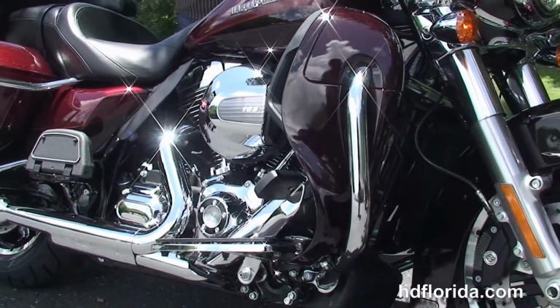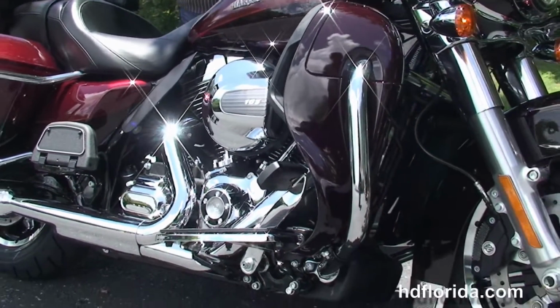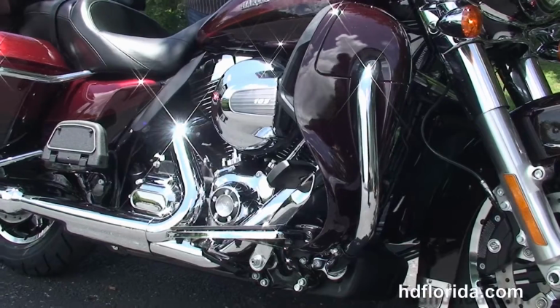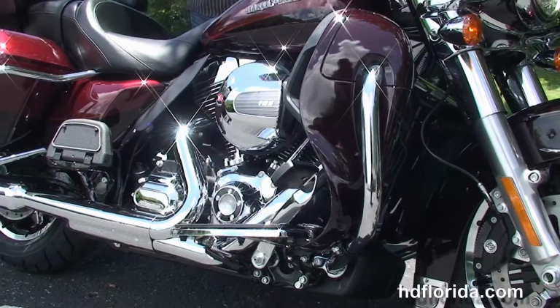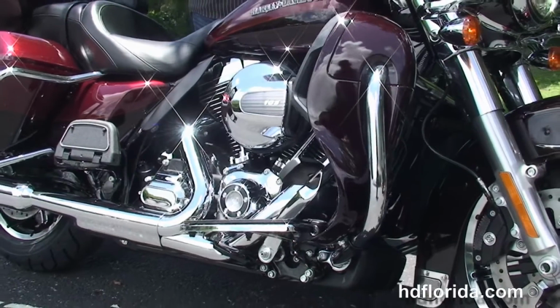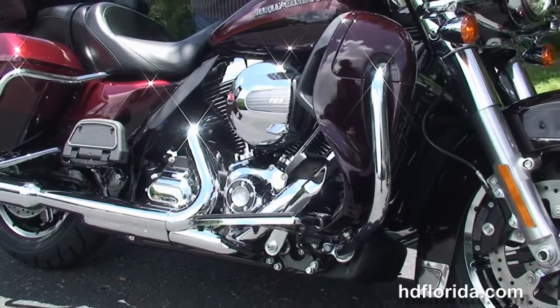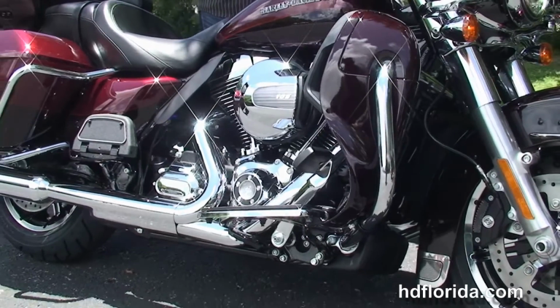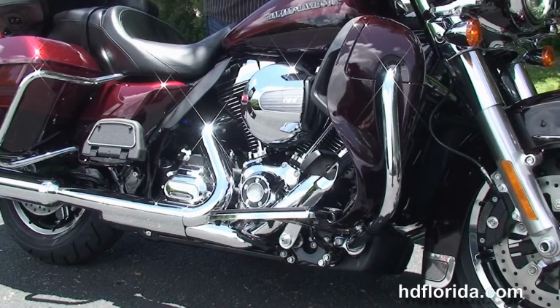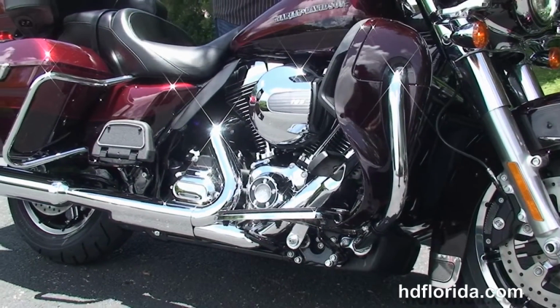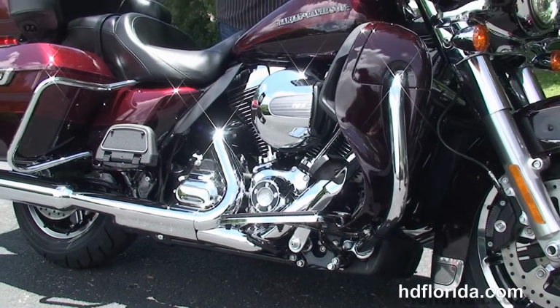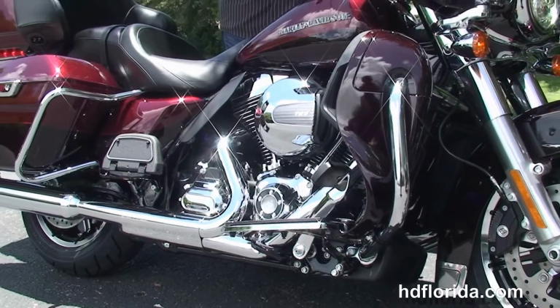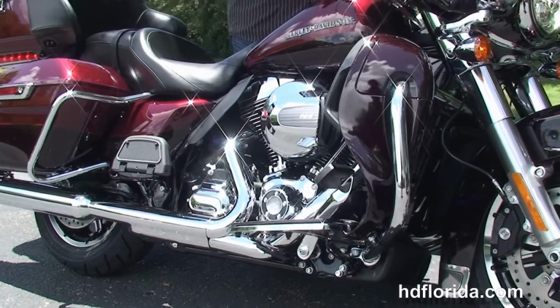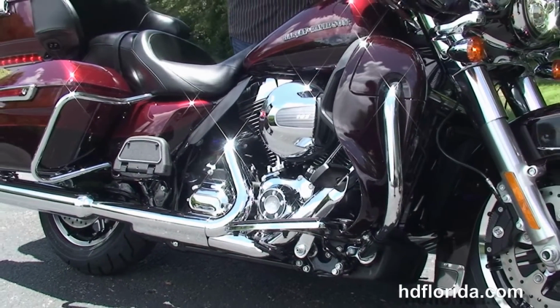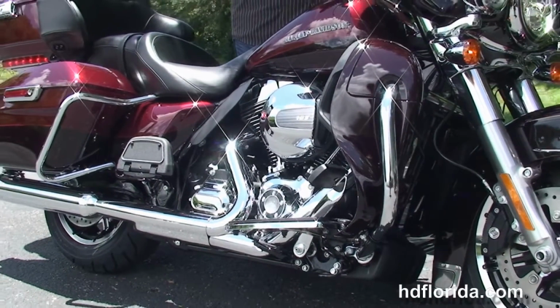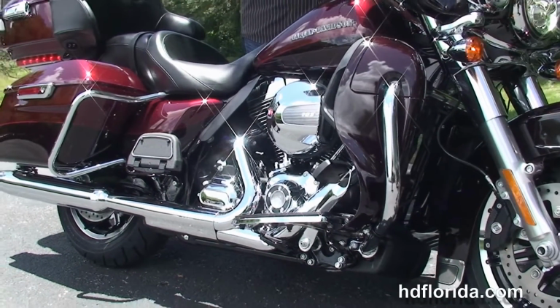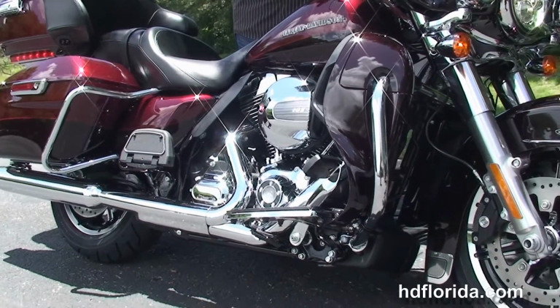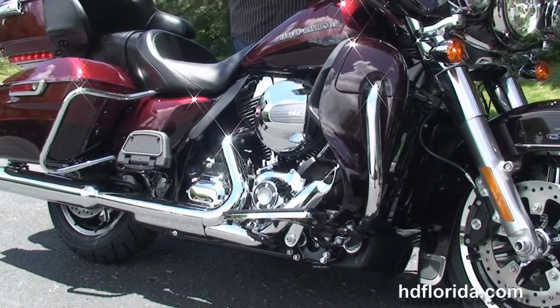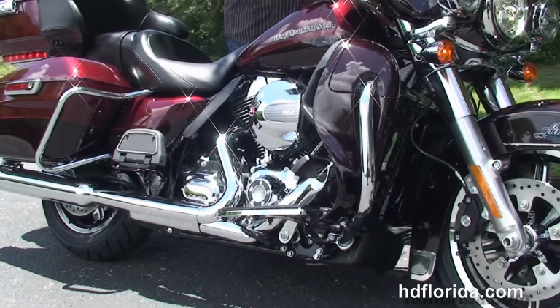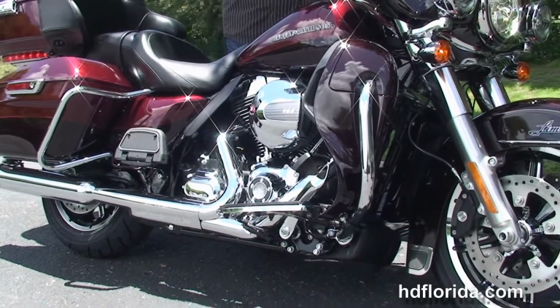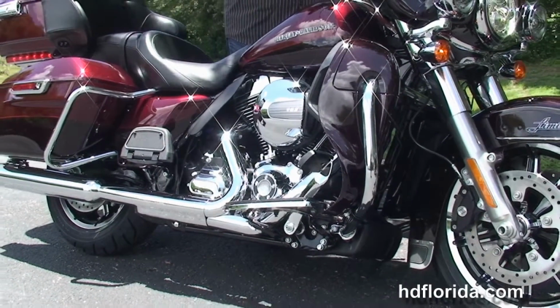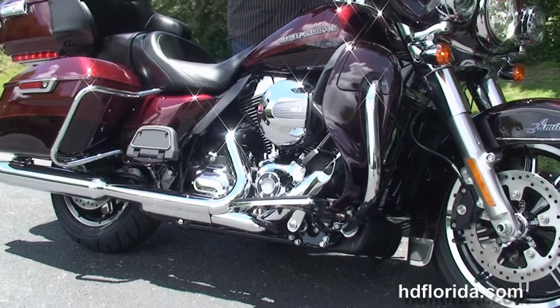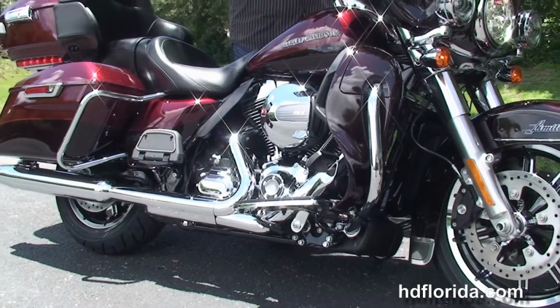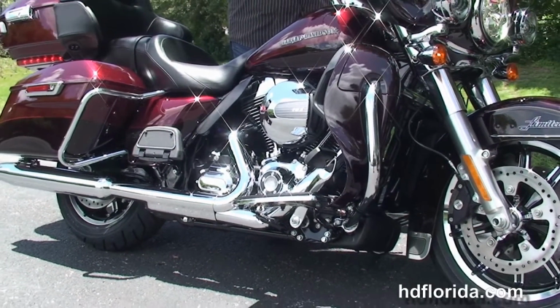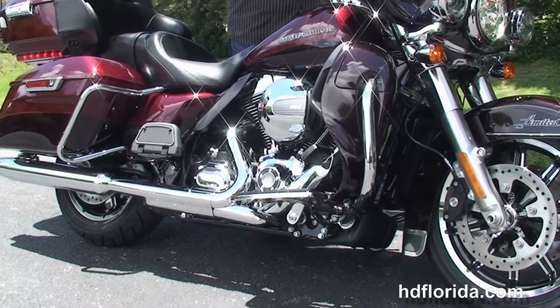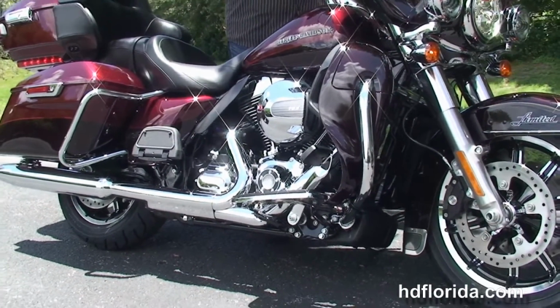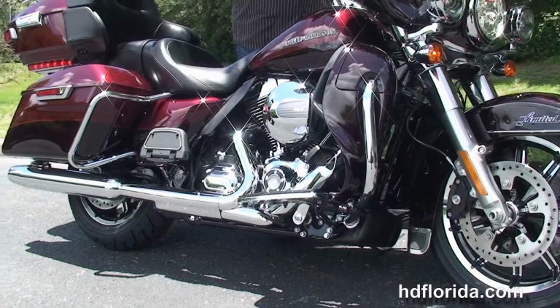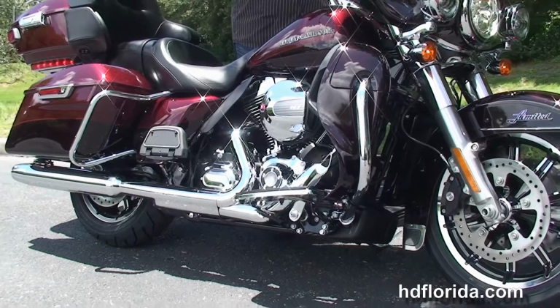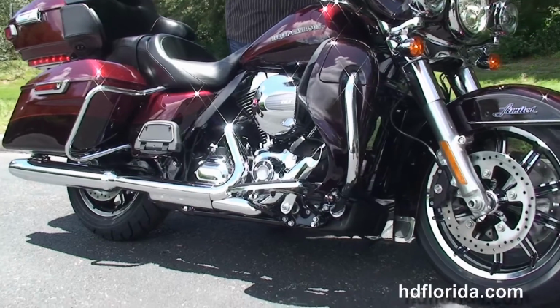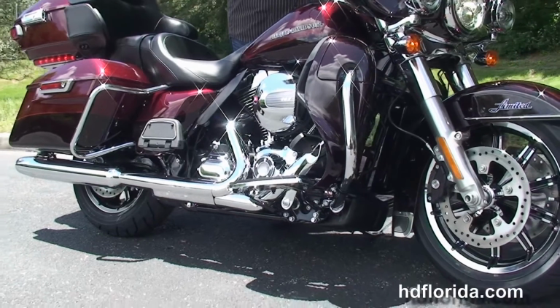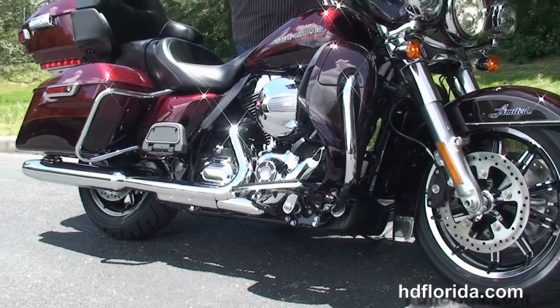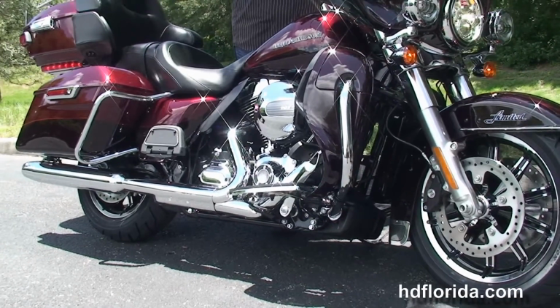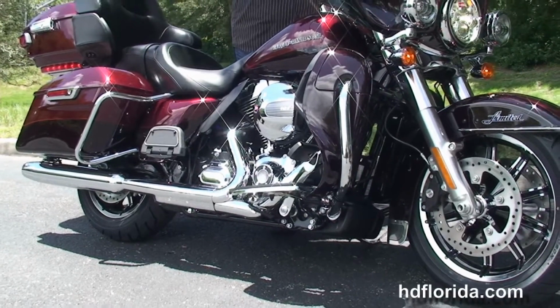Out front we got the Daymaker LED headlamps and slipstream air vent to reduce head buffeting for the rider. This bike is in stock and ready for immediate delivery.